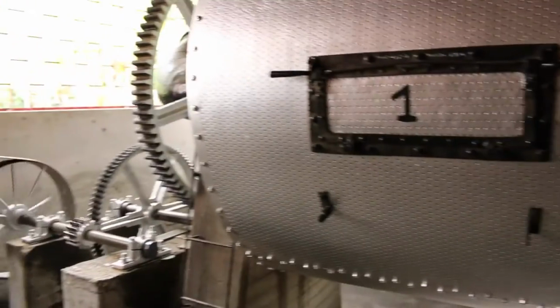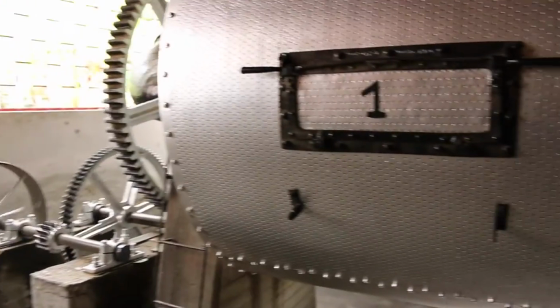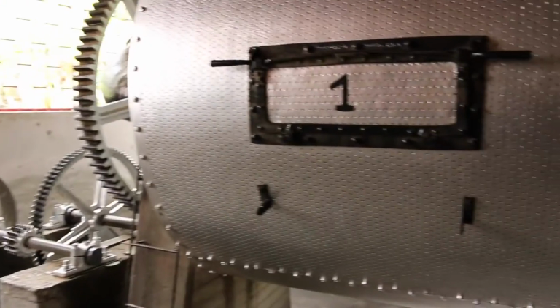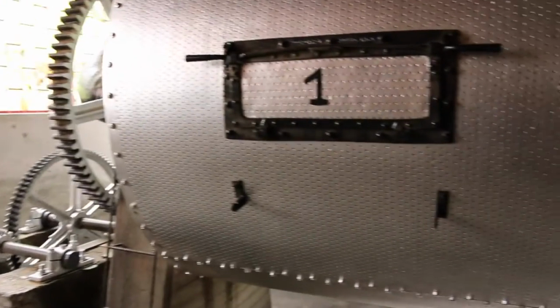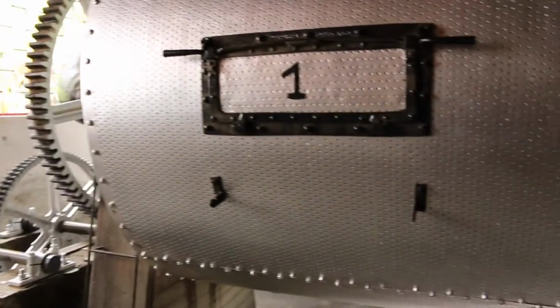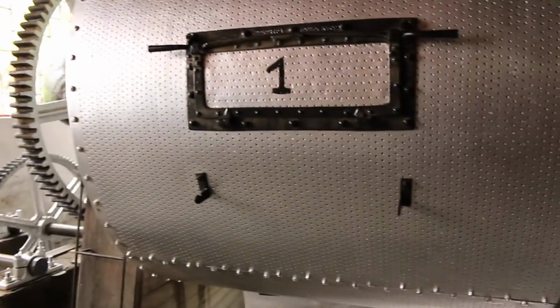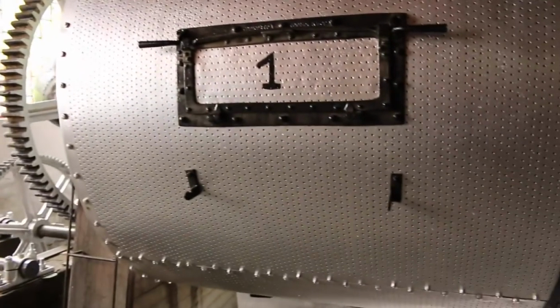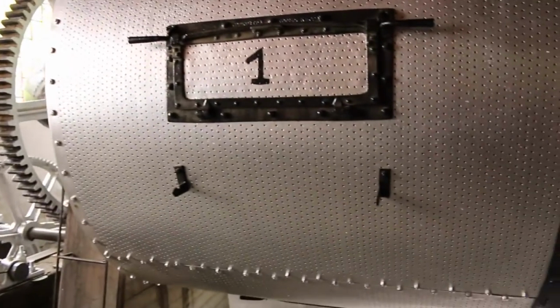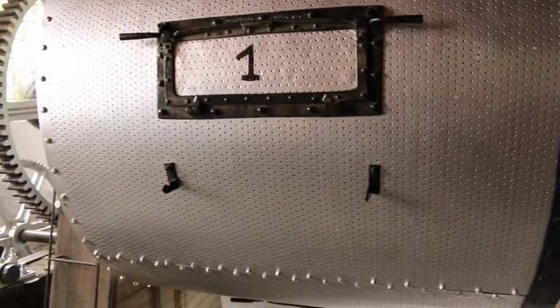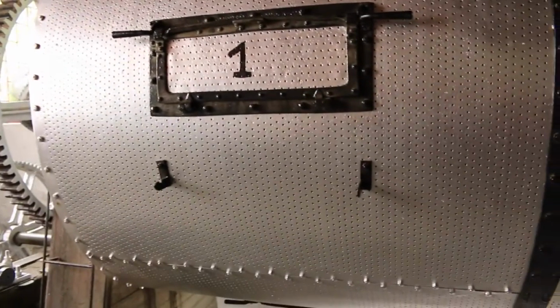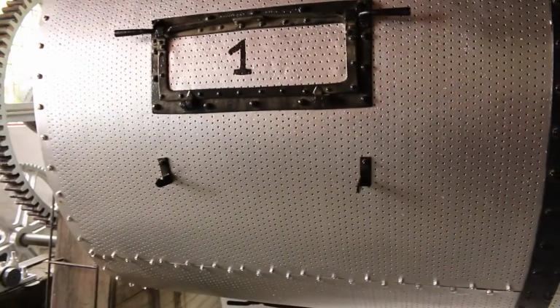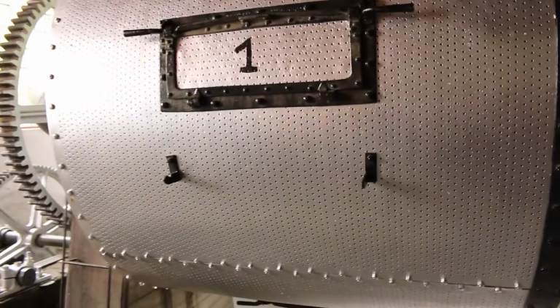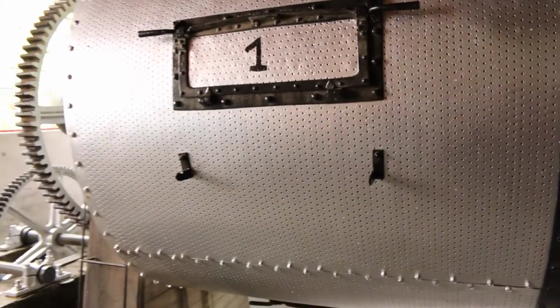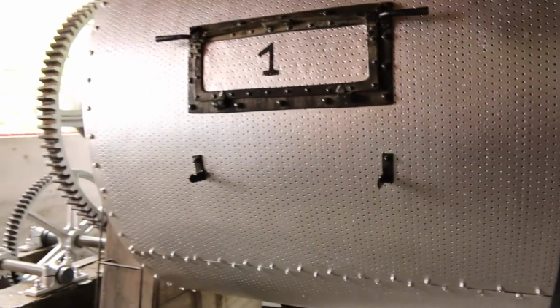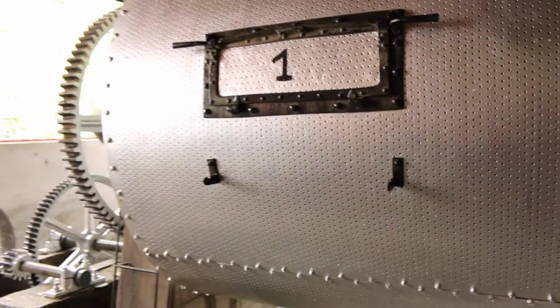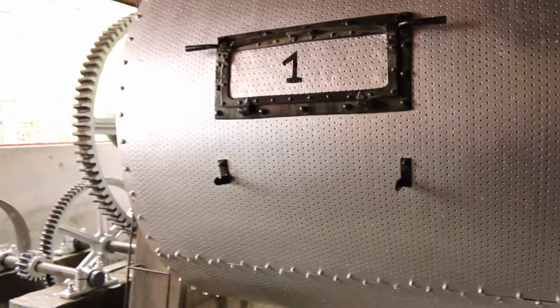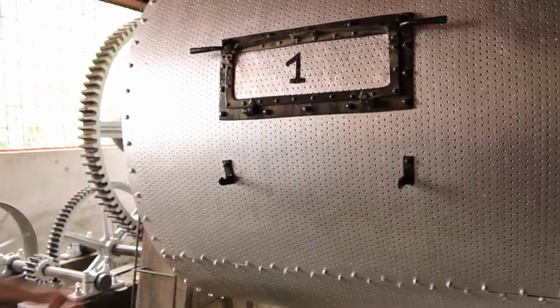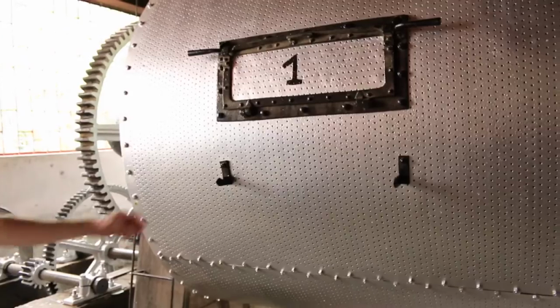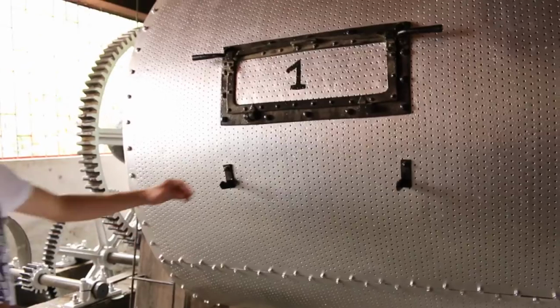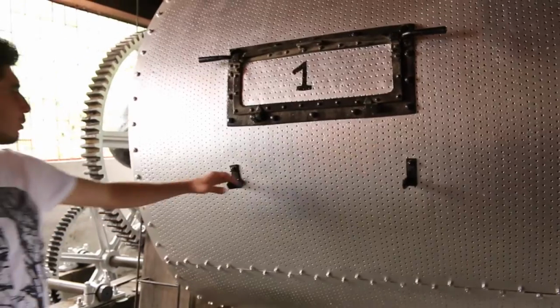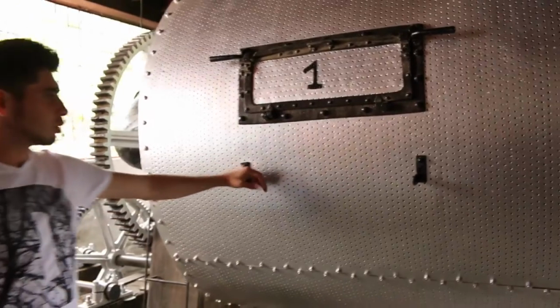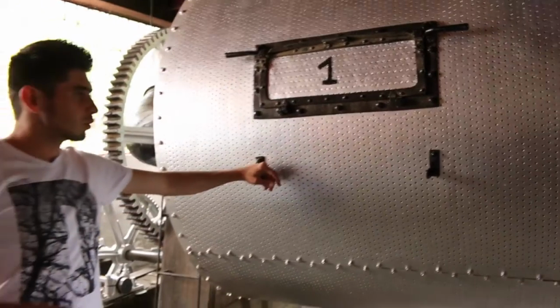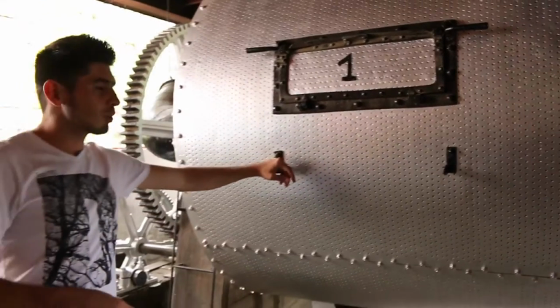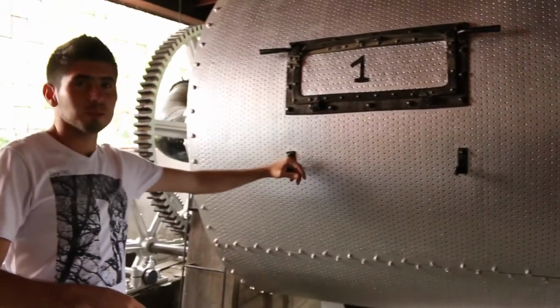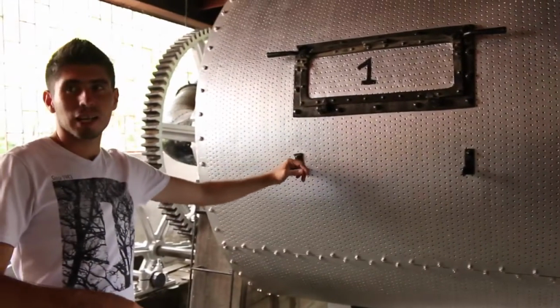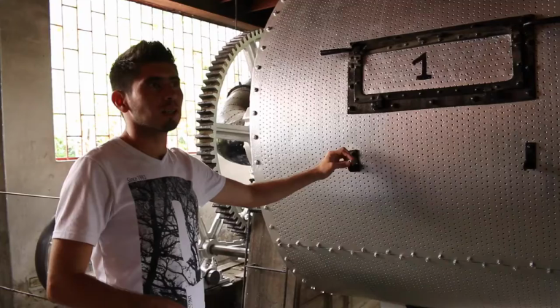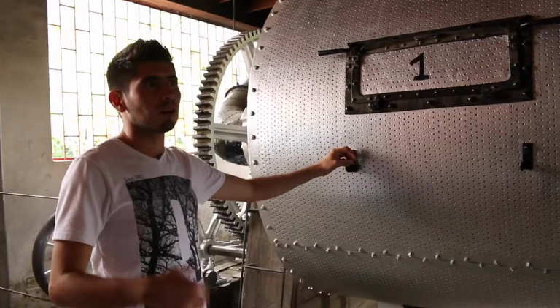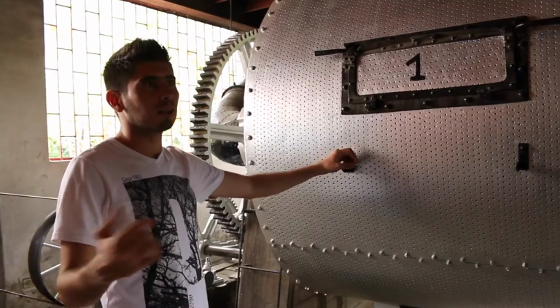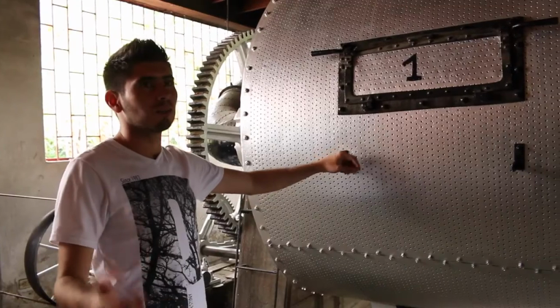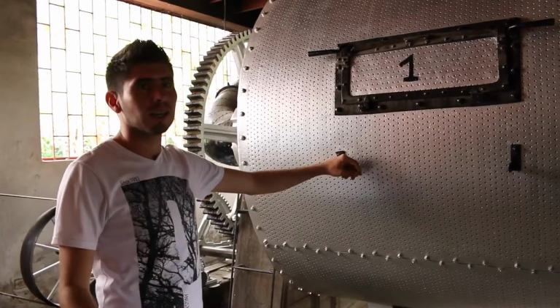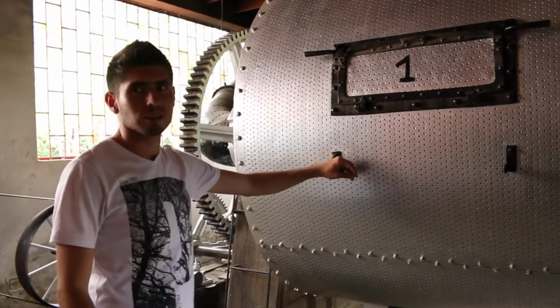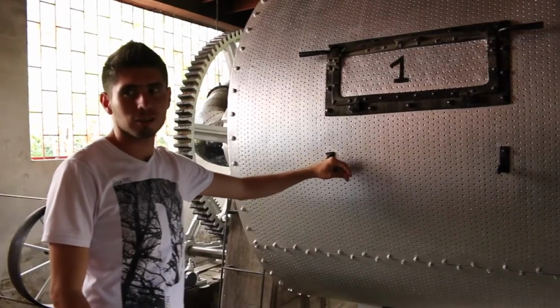The guy who designed the machine was Spanish and moved to Guatemala about 140 years ago.